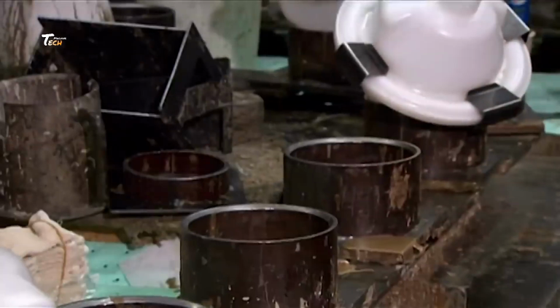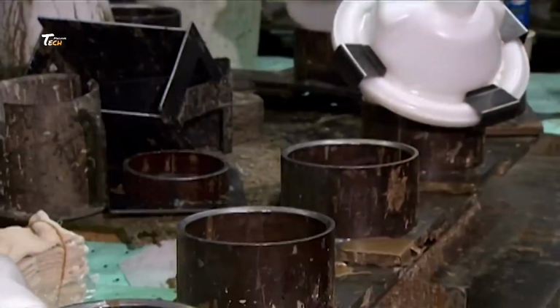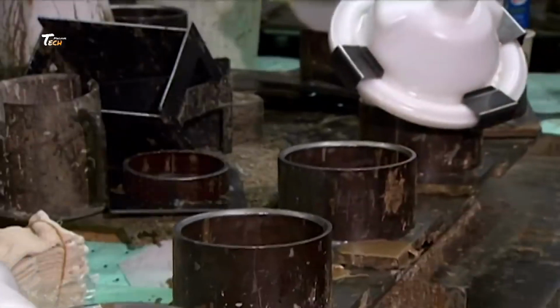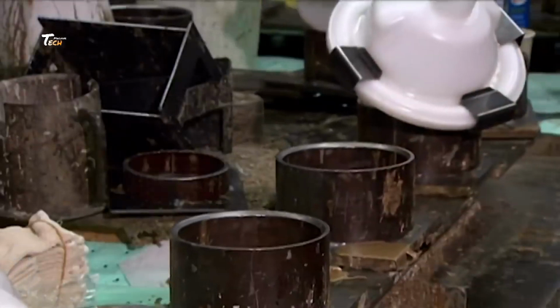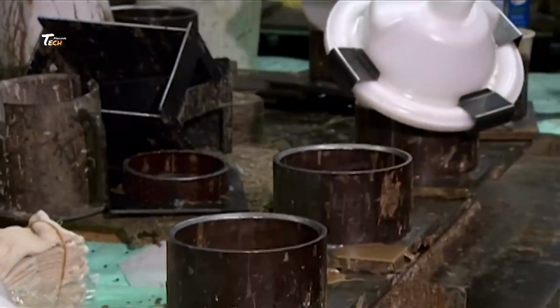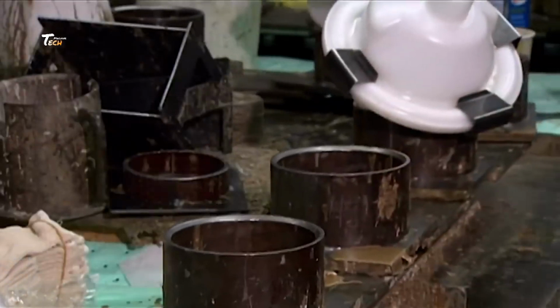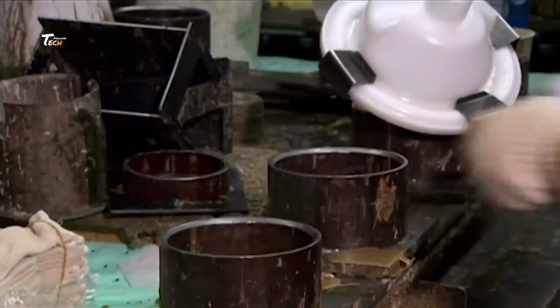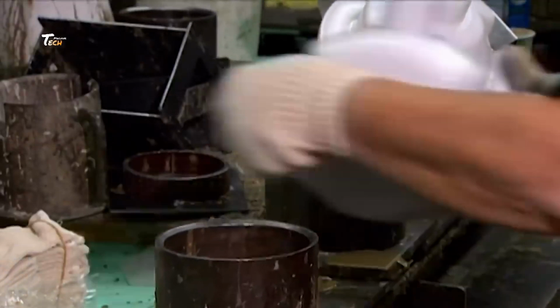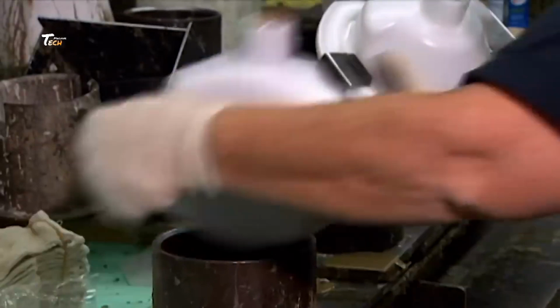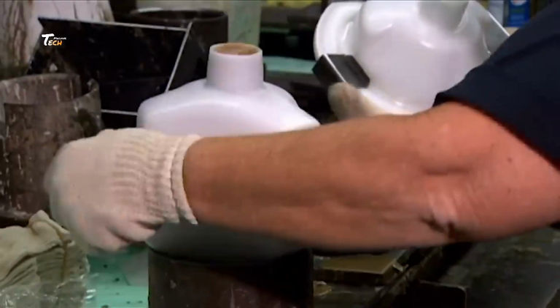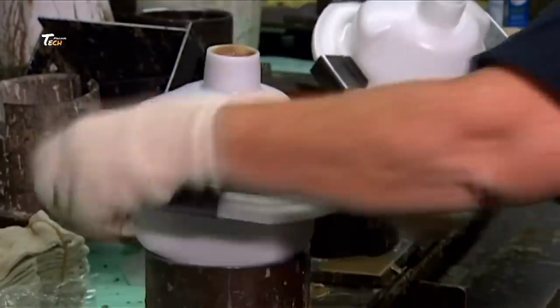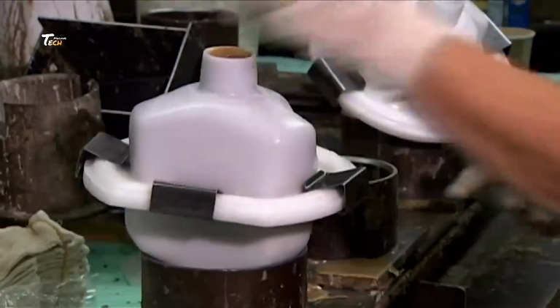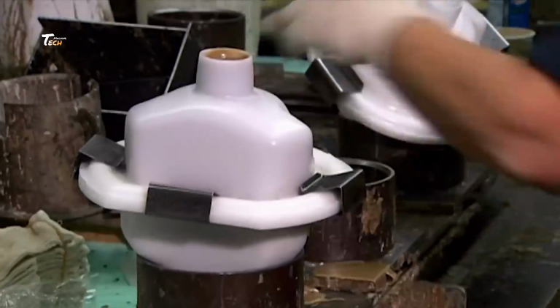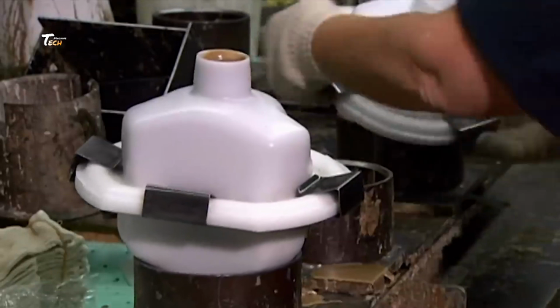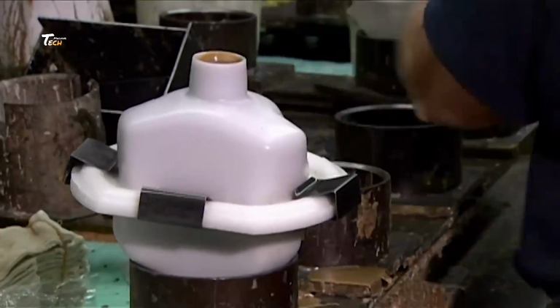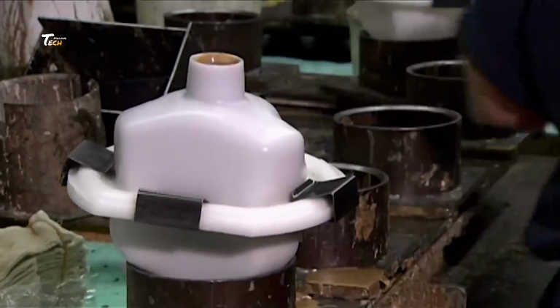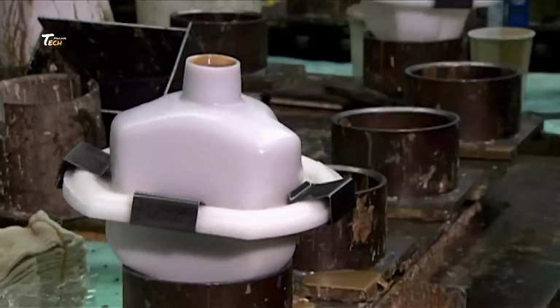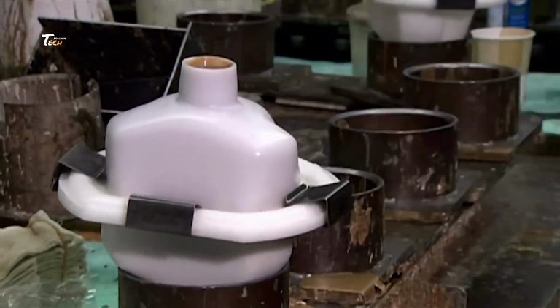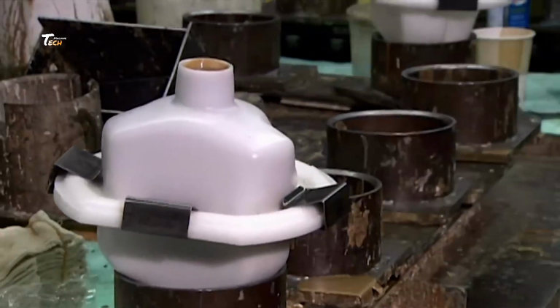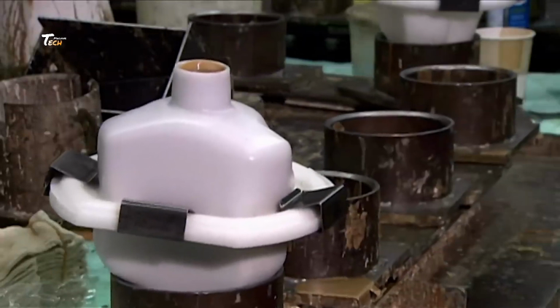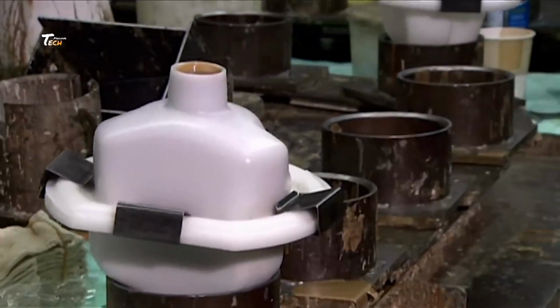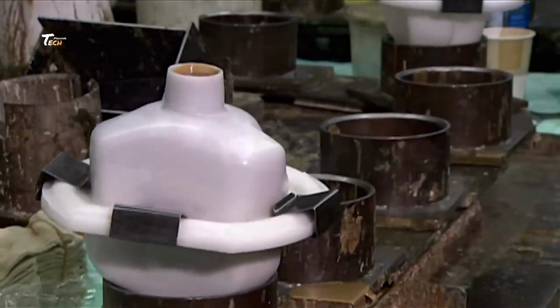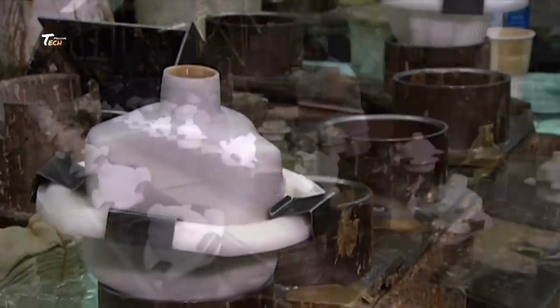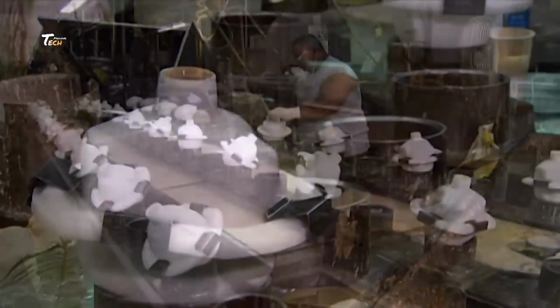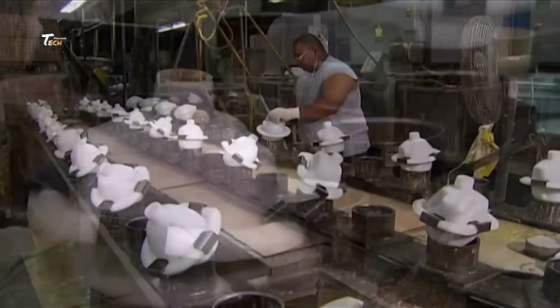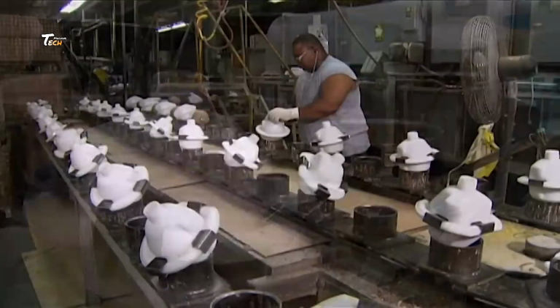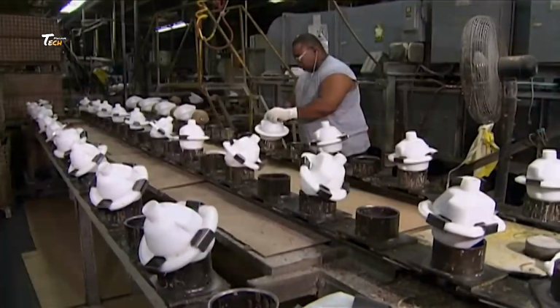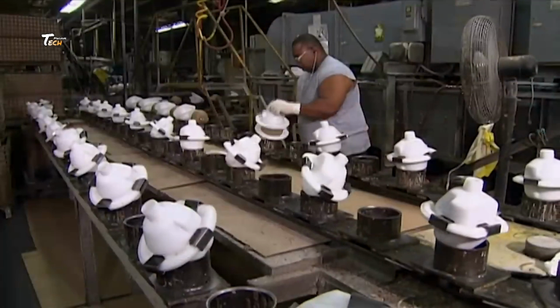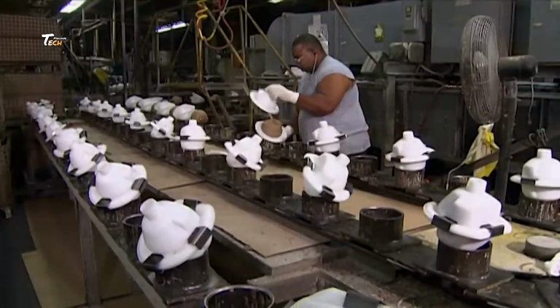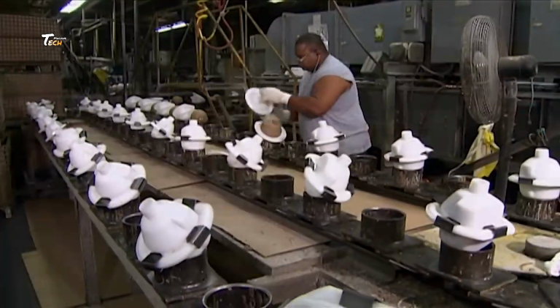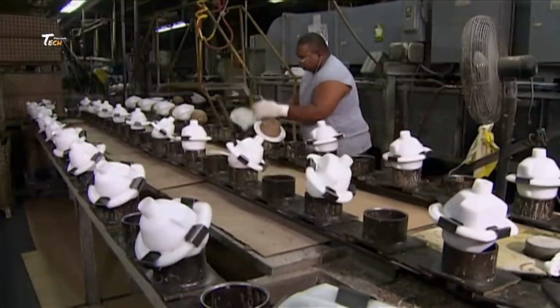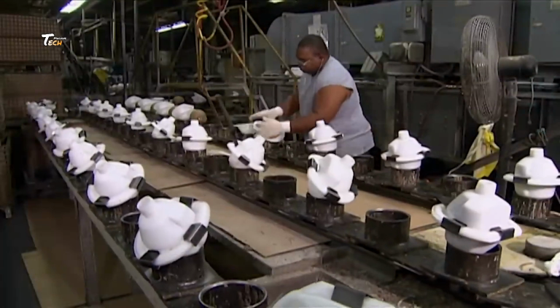Once the cores have hardened, they're removed from the molds and carefully inspected for any defects.